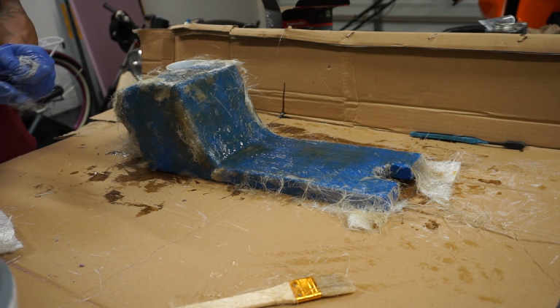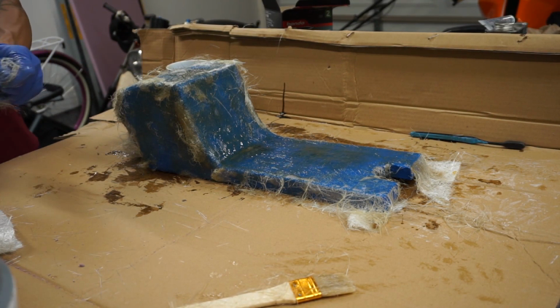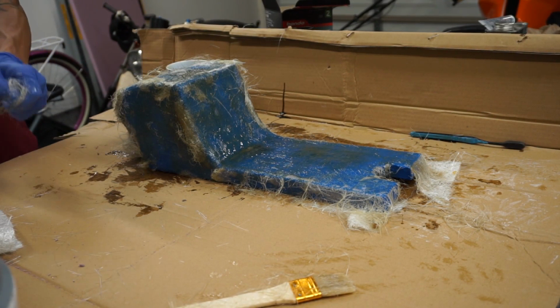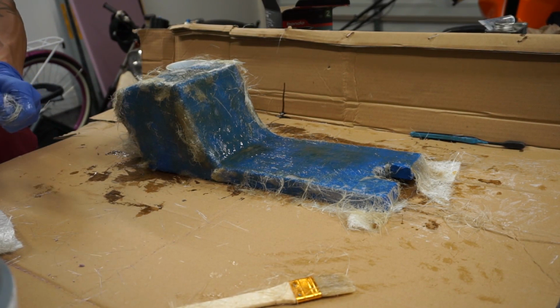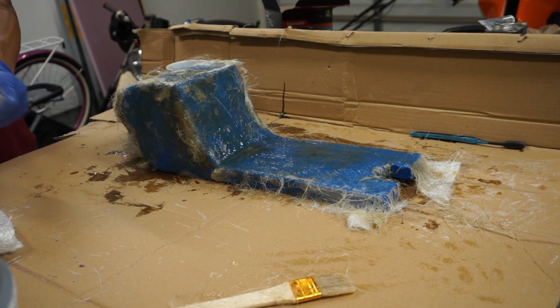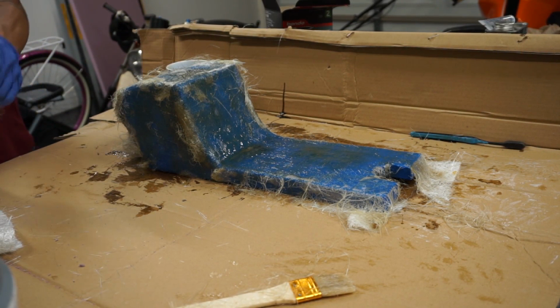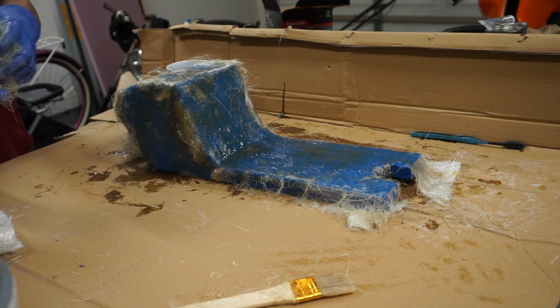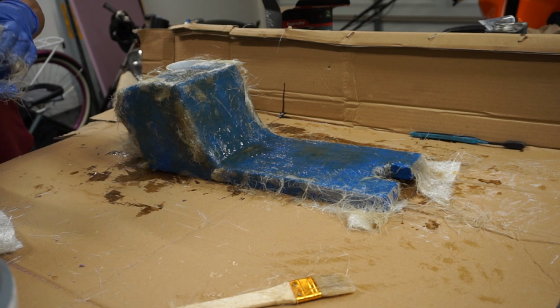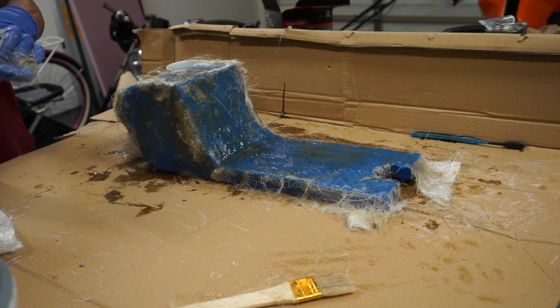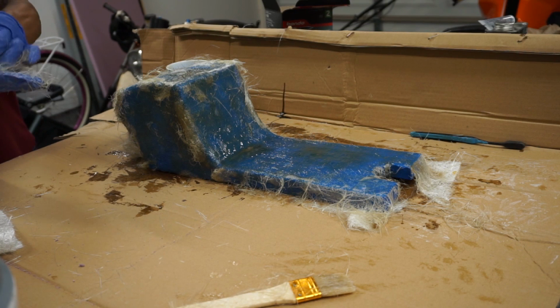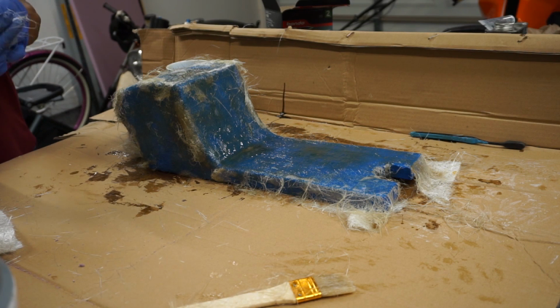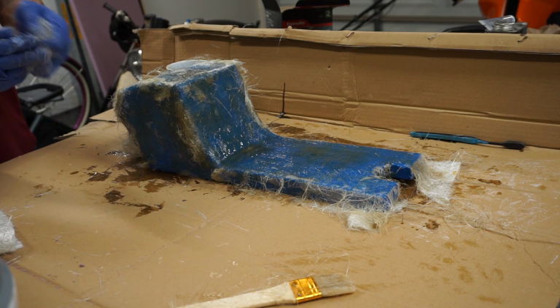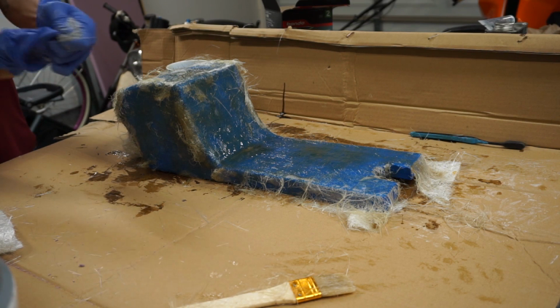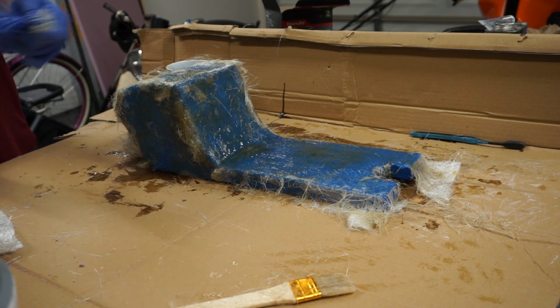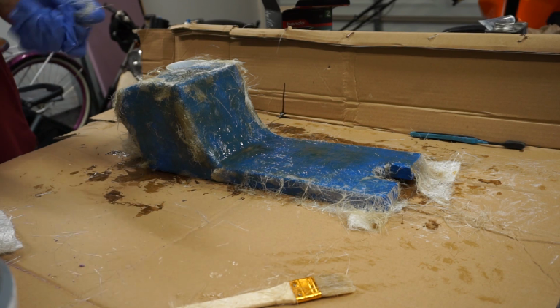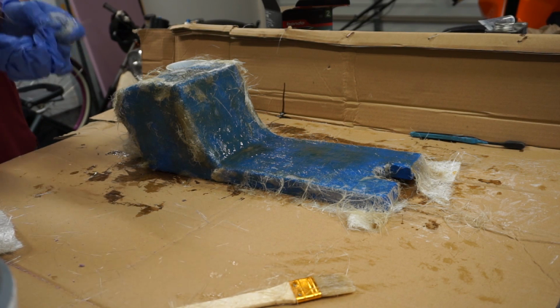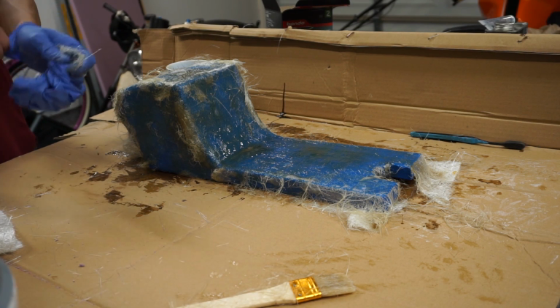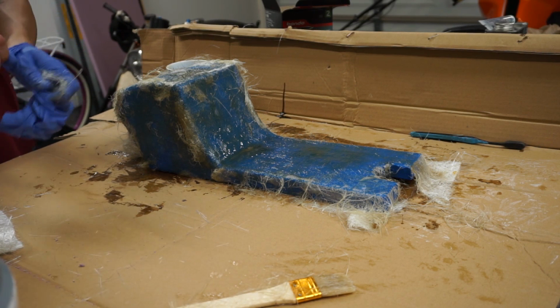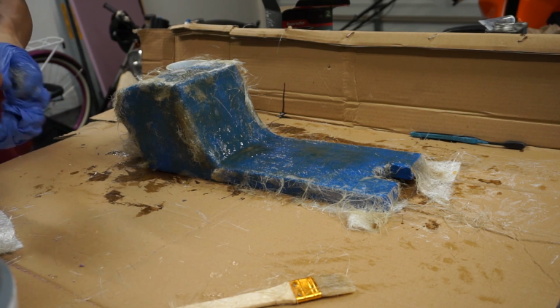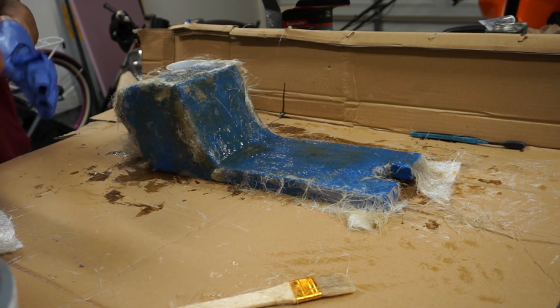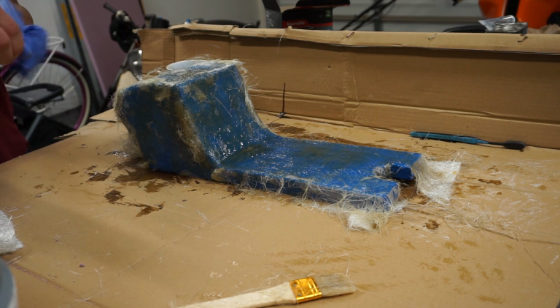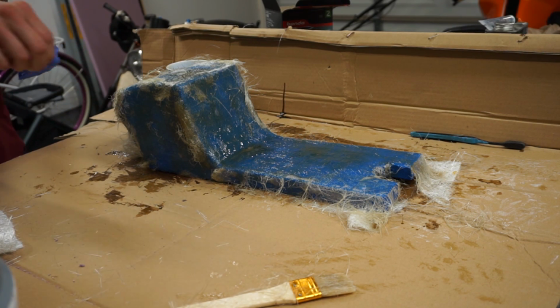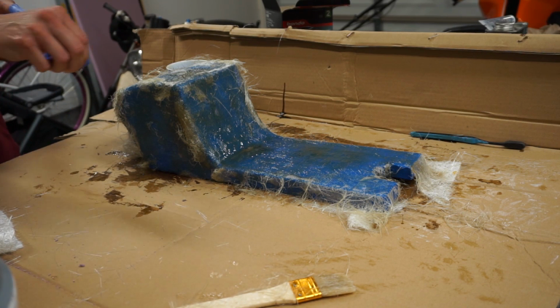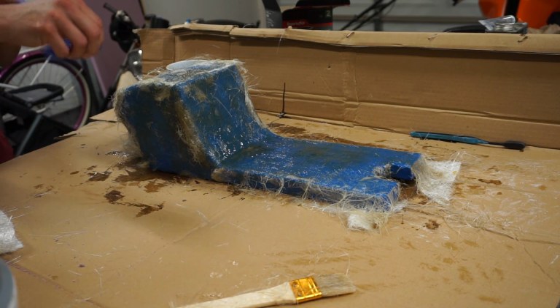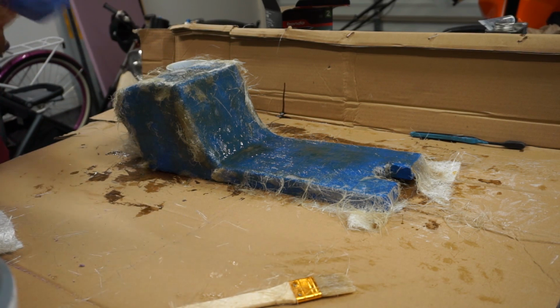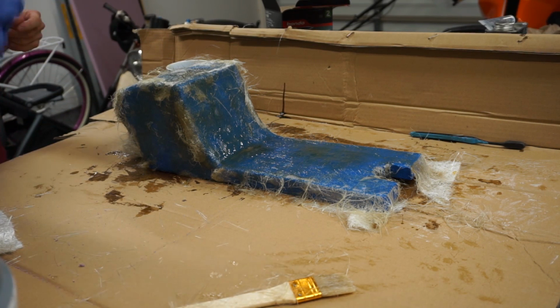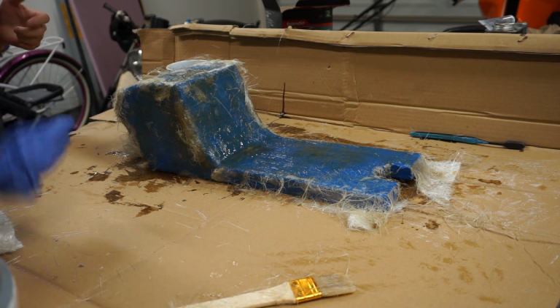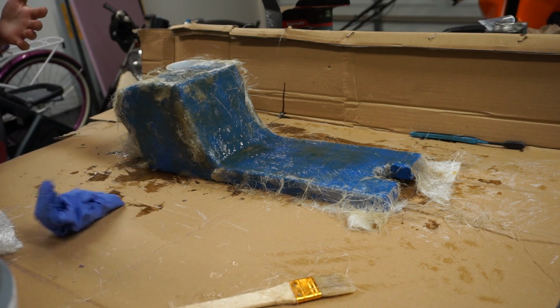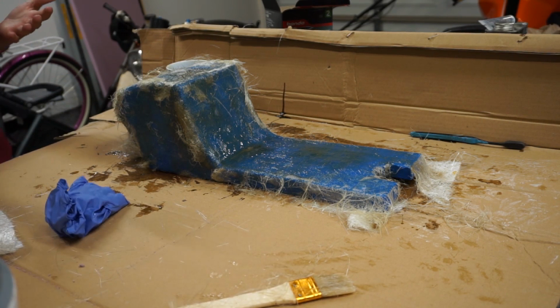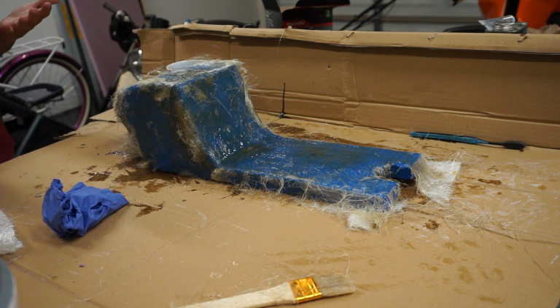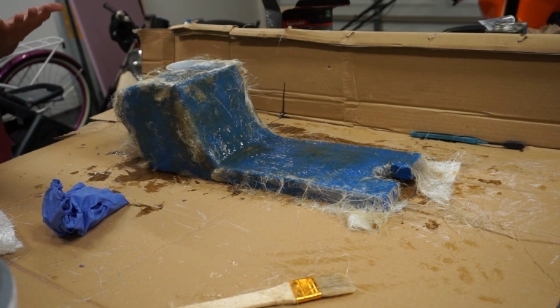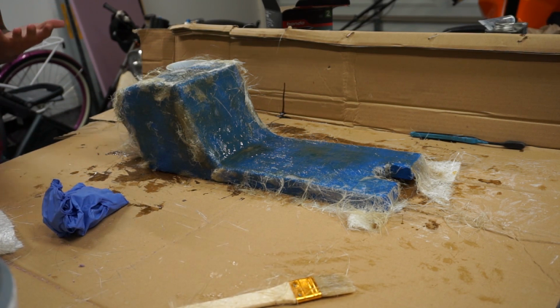Probably better off to stop playing with it at this point. It's not sticking together anymore, it's just sticking to my fingers. So I'm just going to pause it there and come back to see what happens.